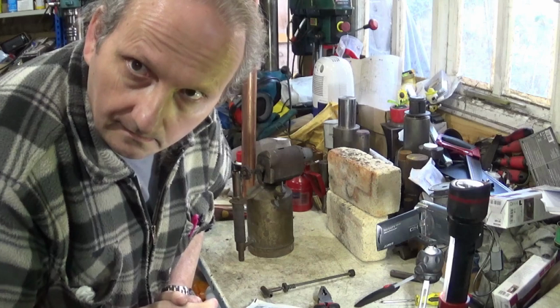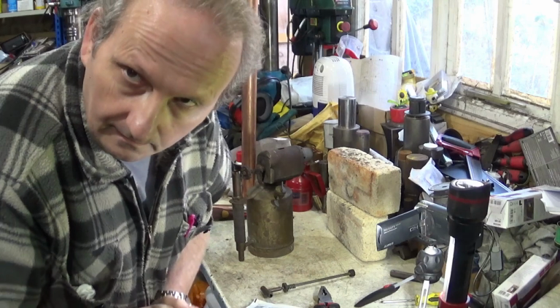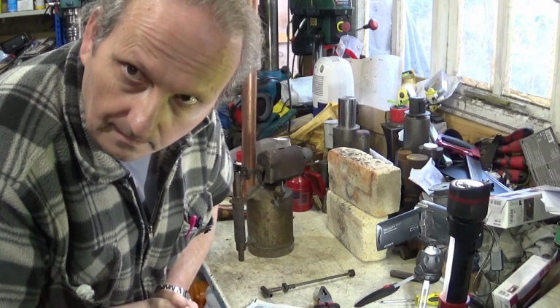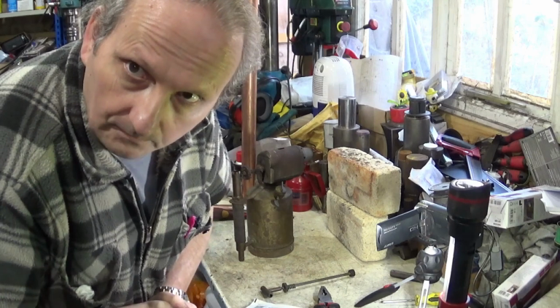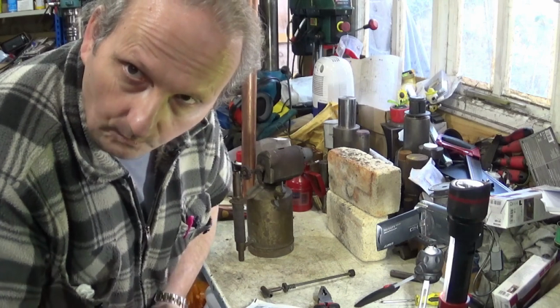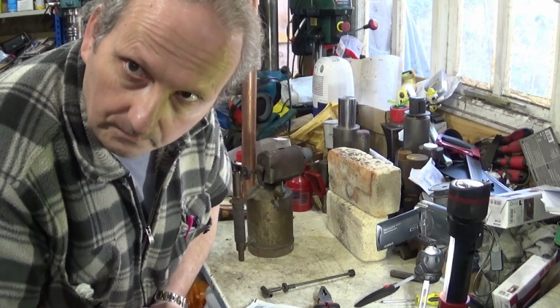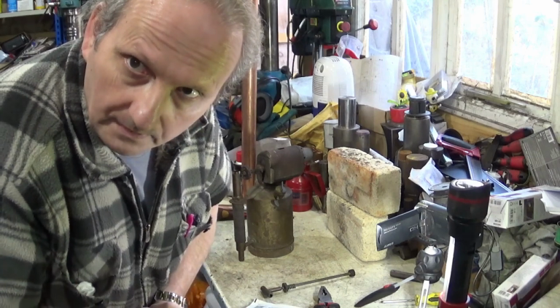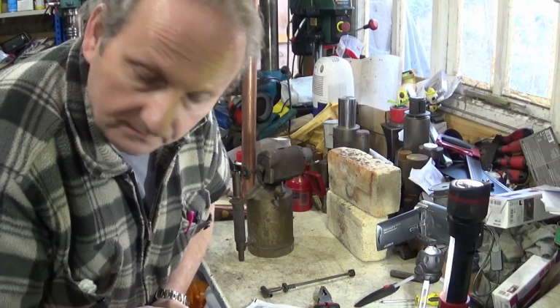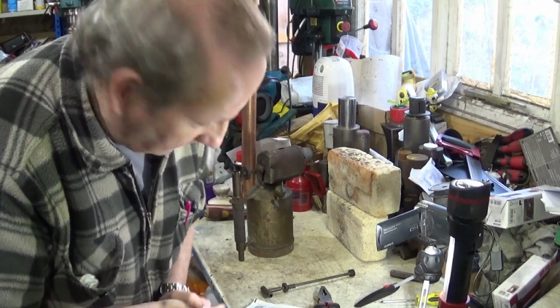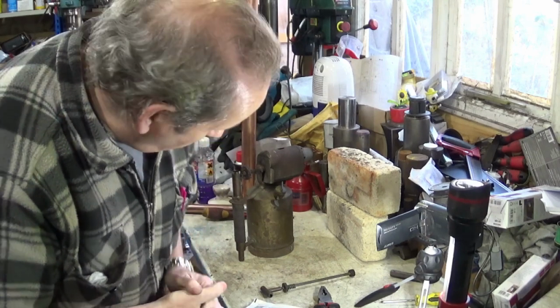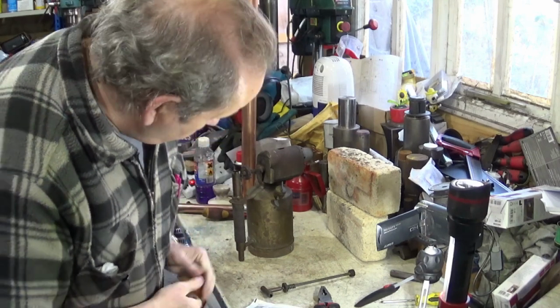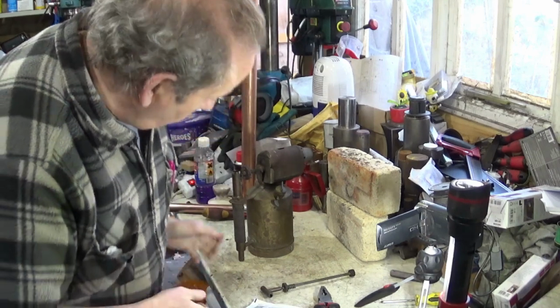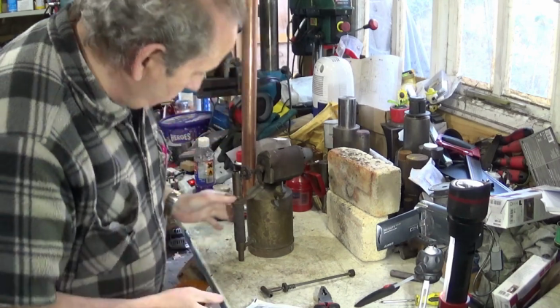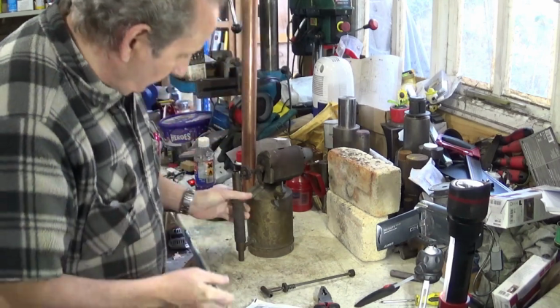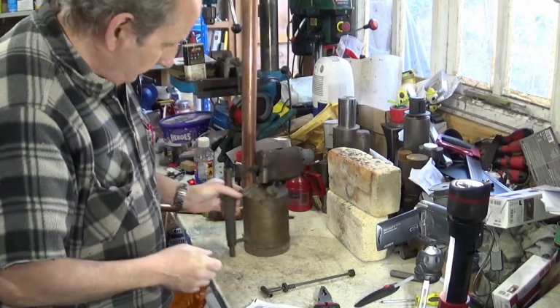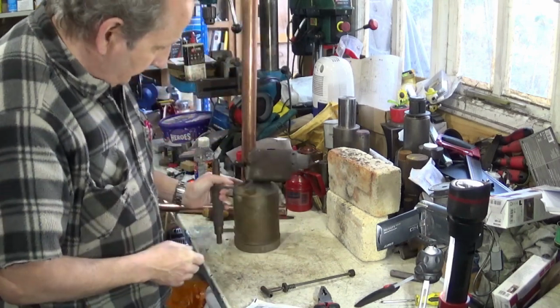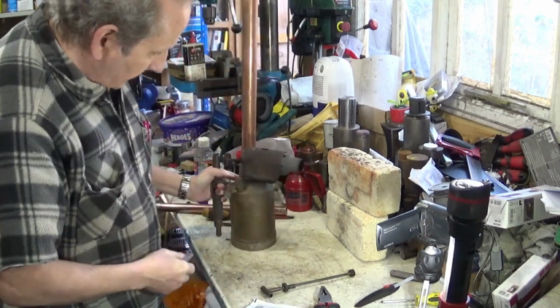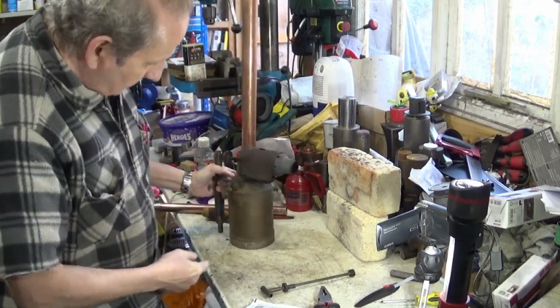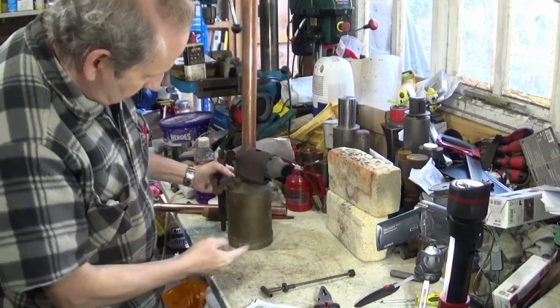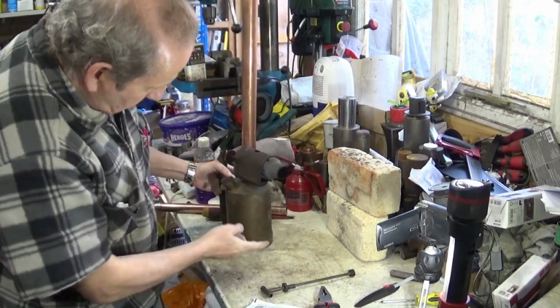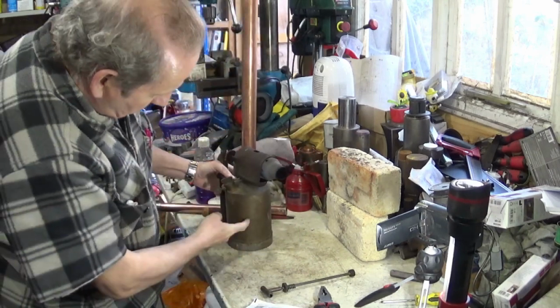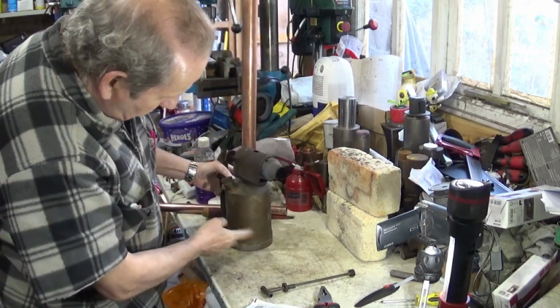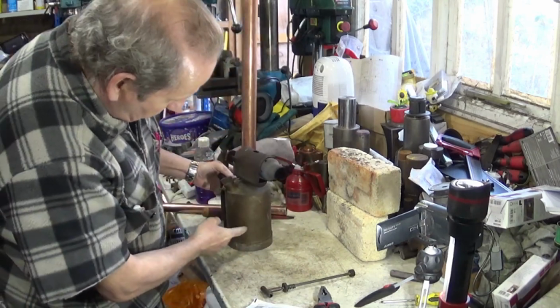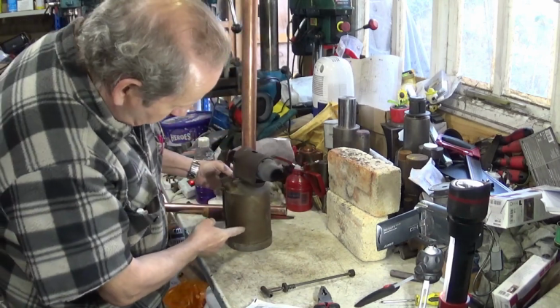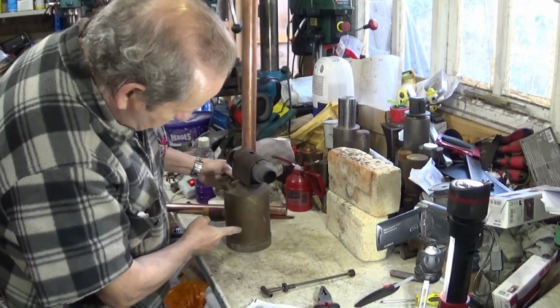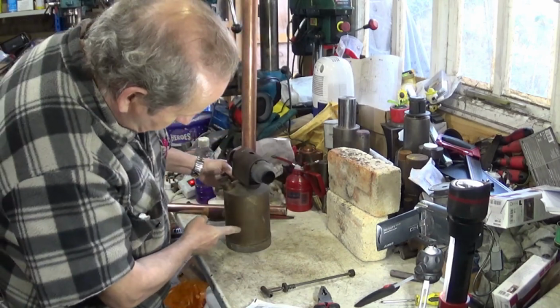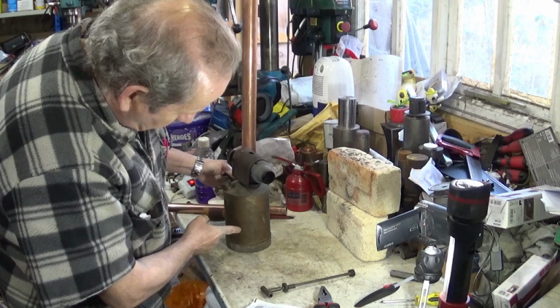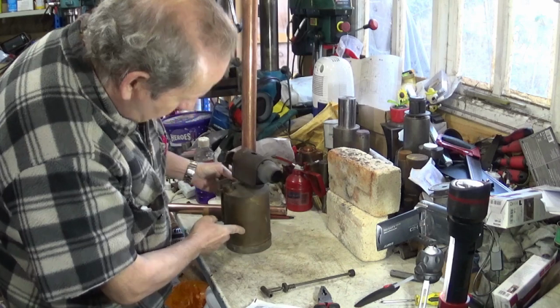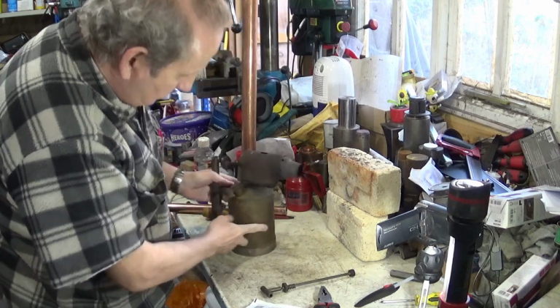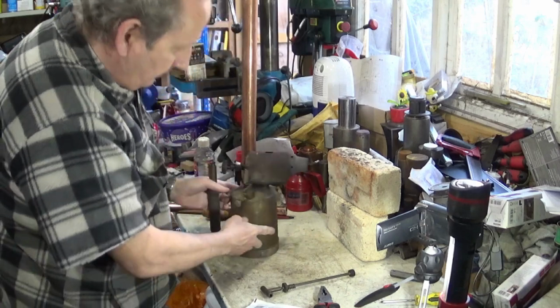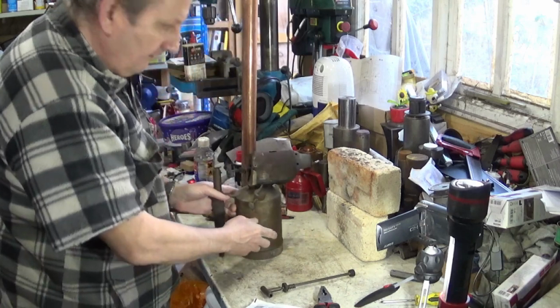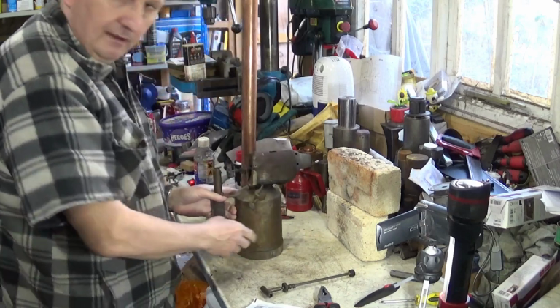Hello, welcome back to my workshop. Today I'm working on this radius low lamp.